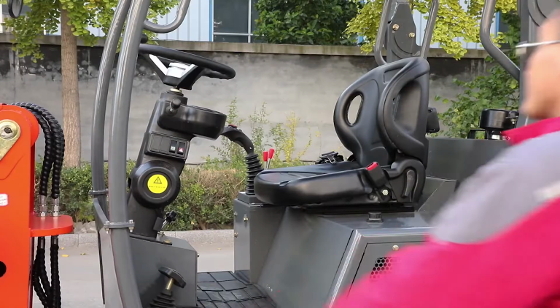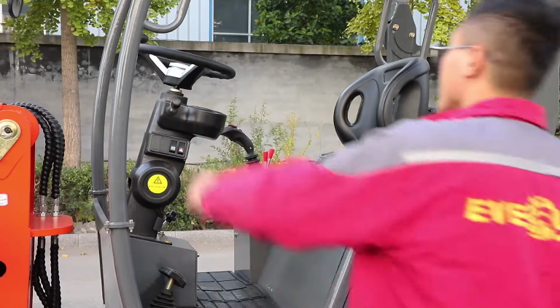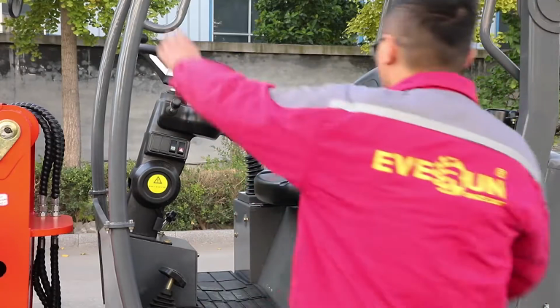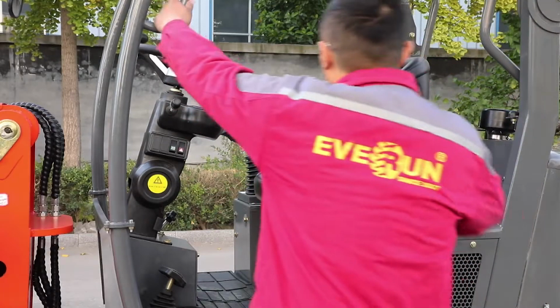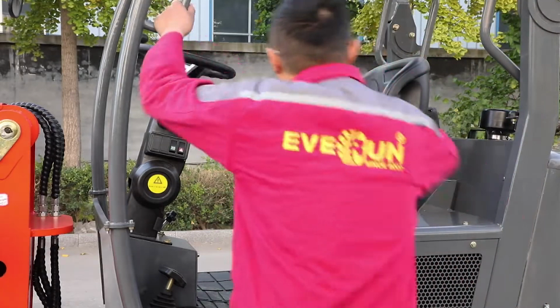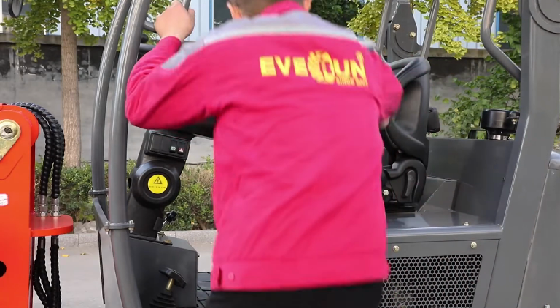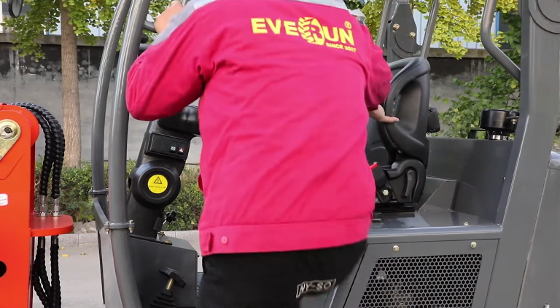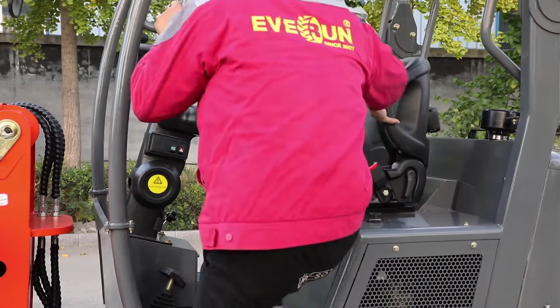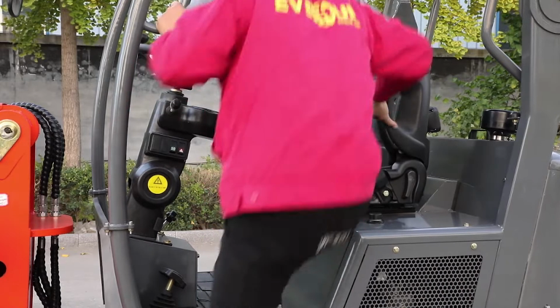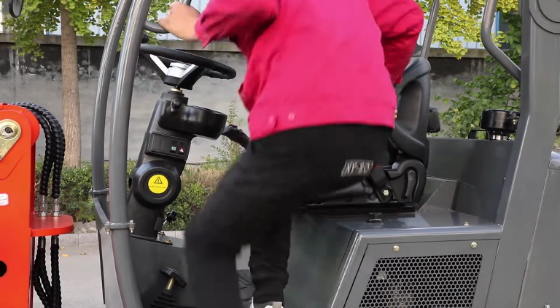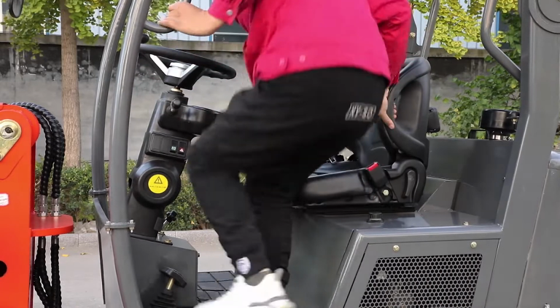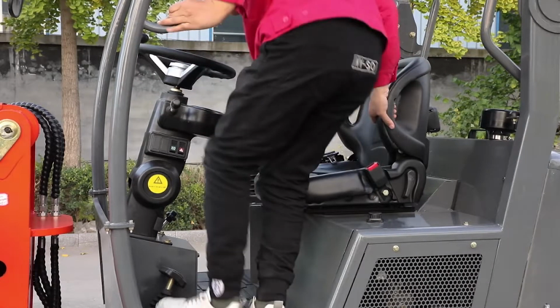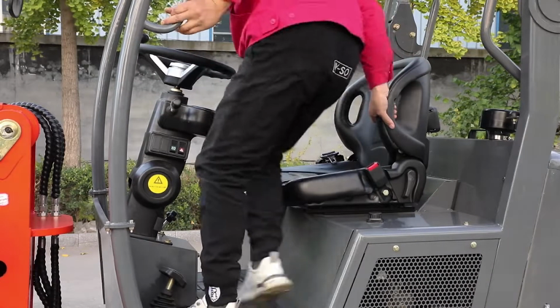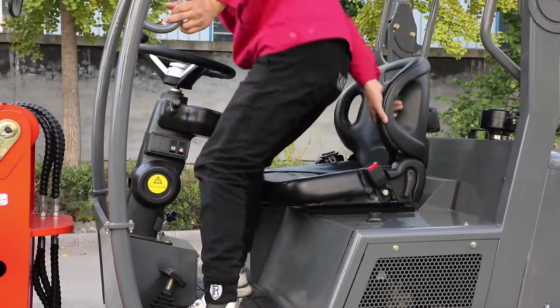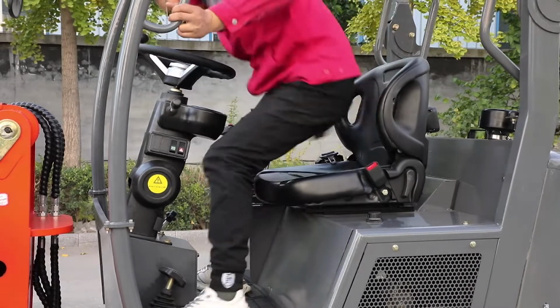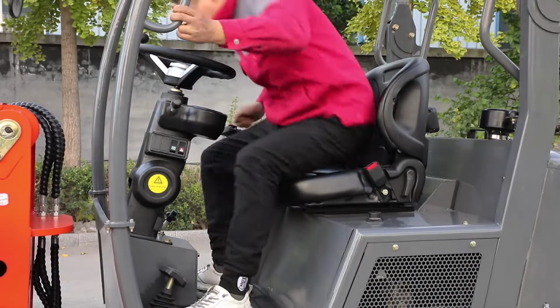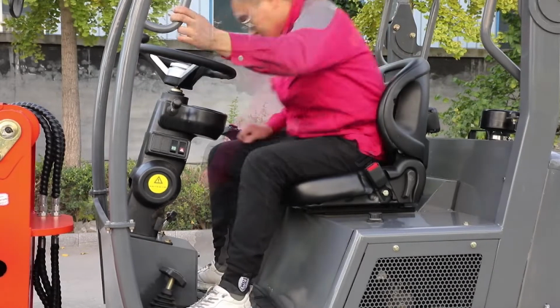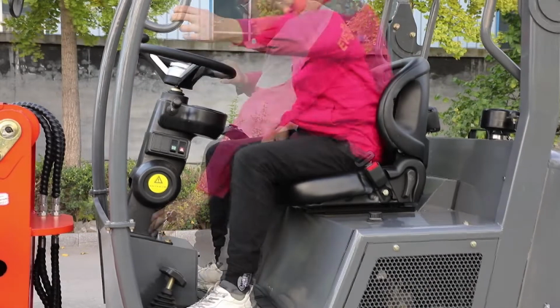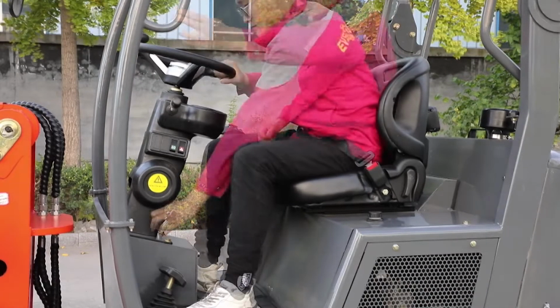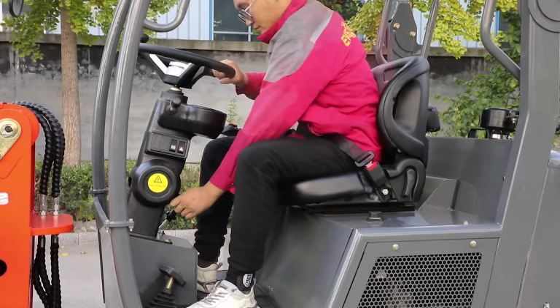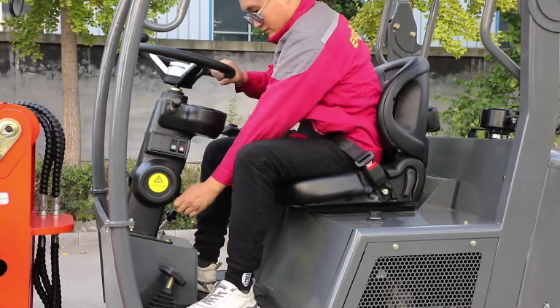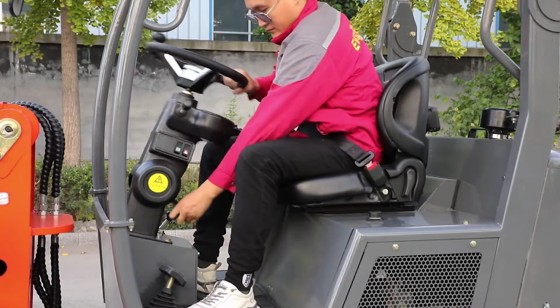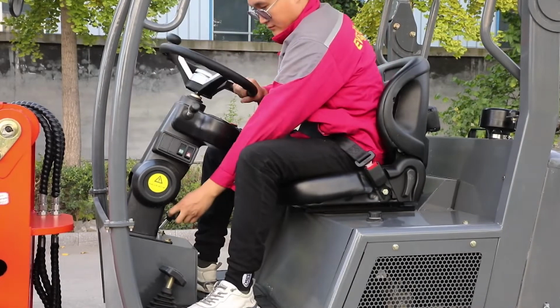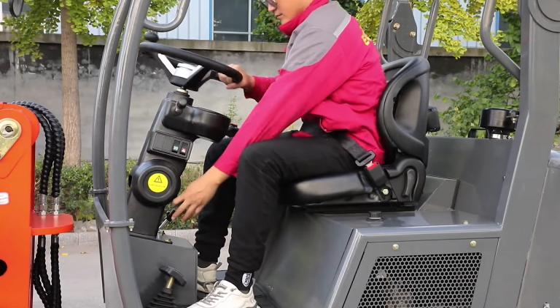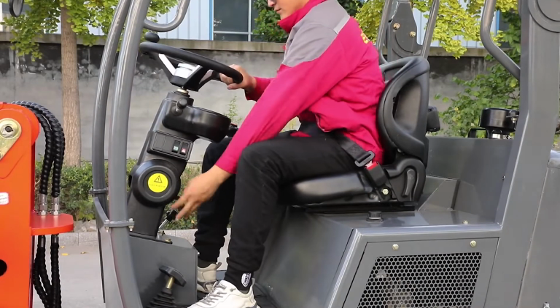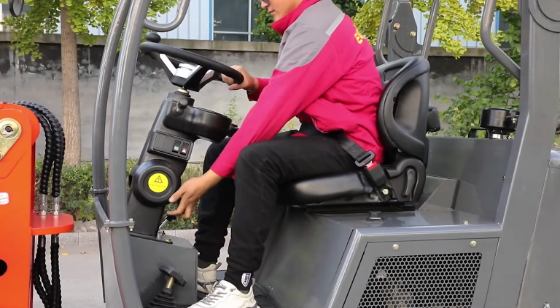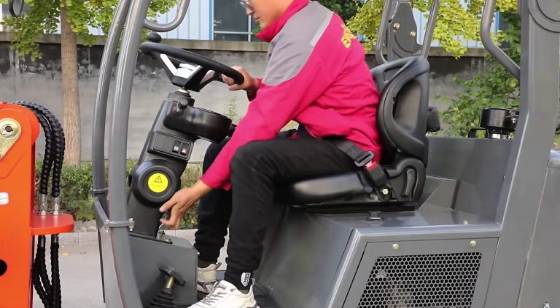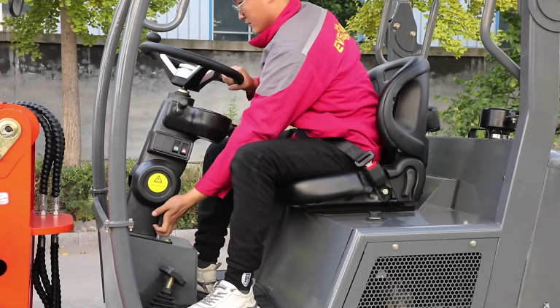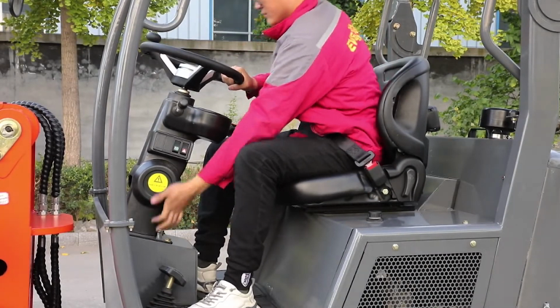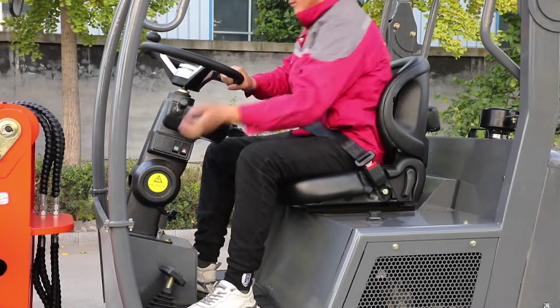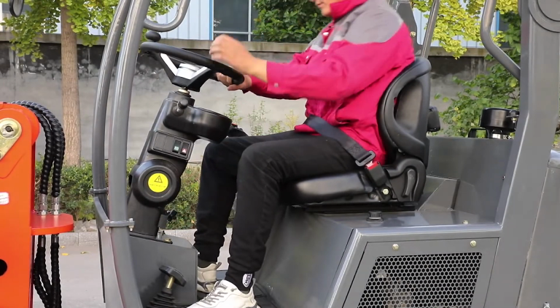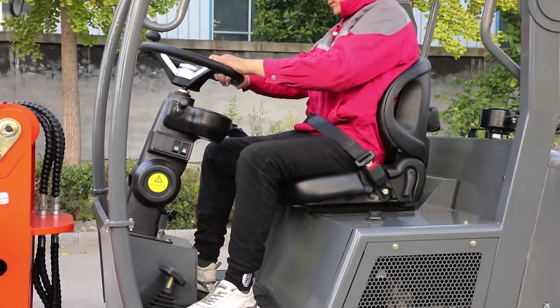With electric joystick and adjustable steering wheel, you can operate it more easily and comfortably.